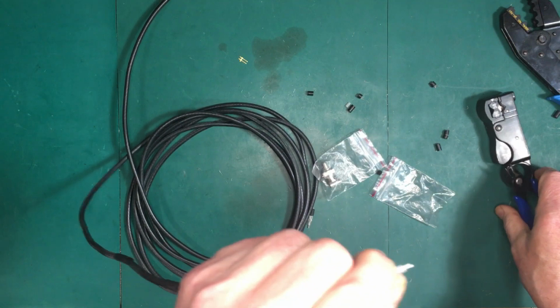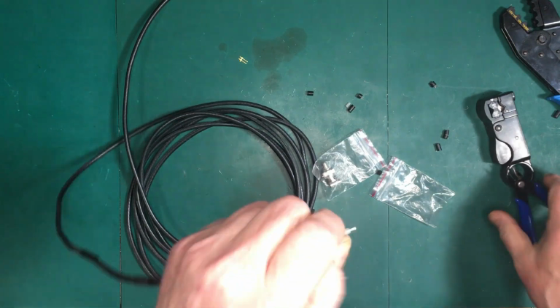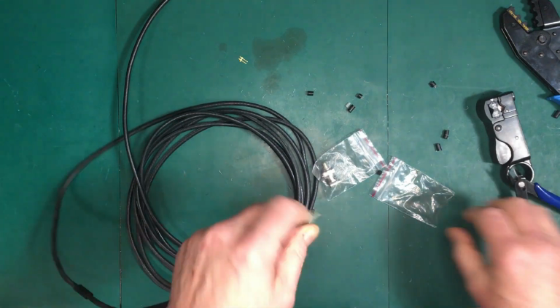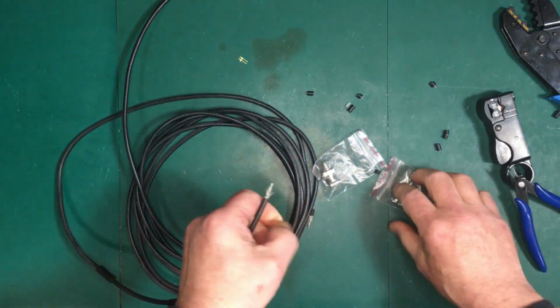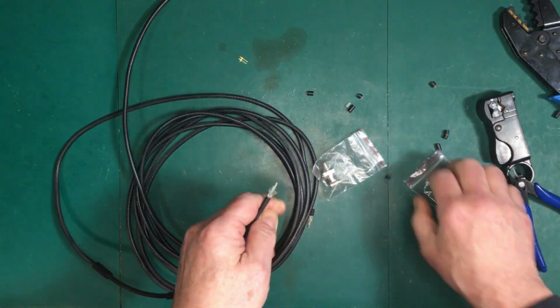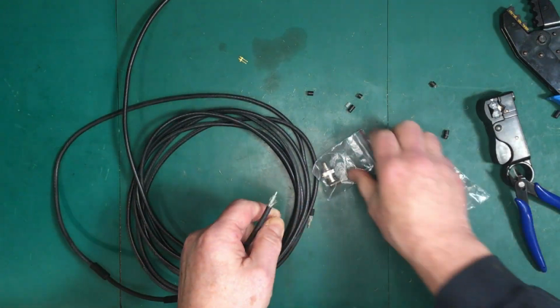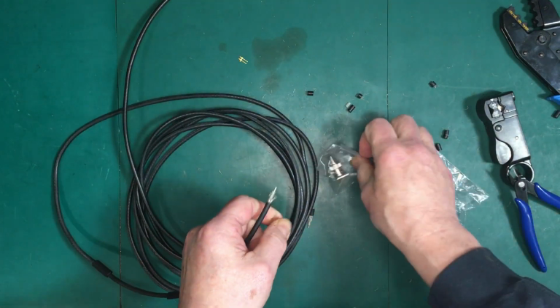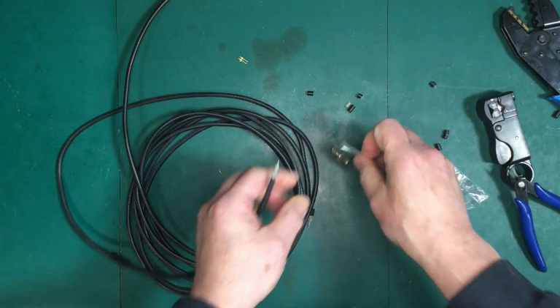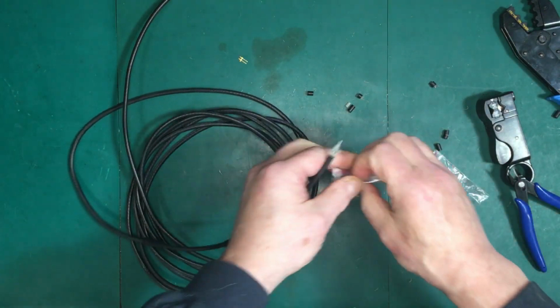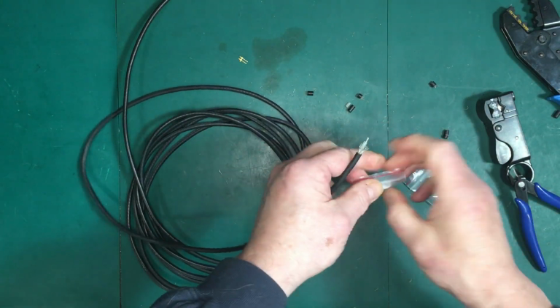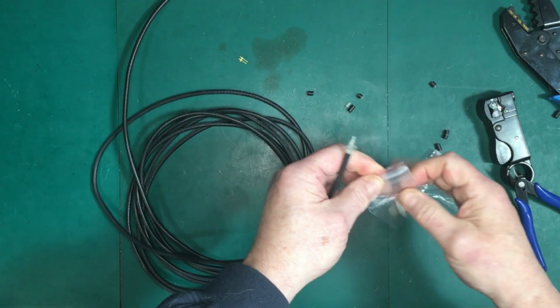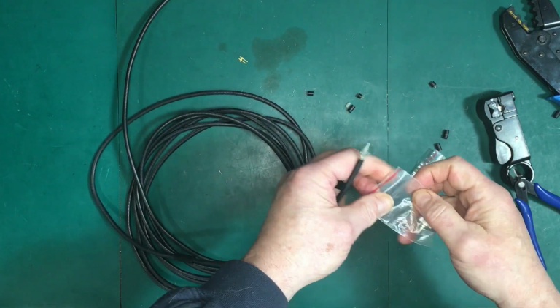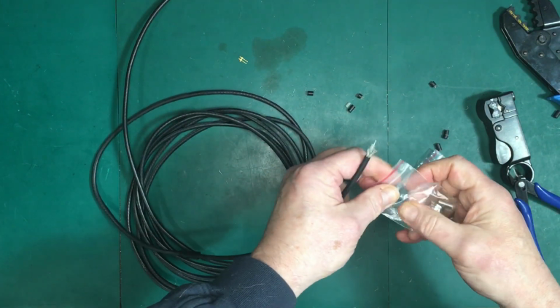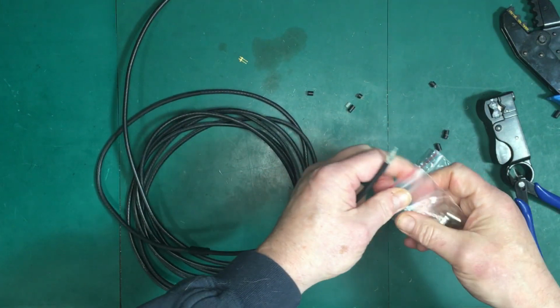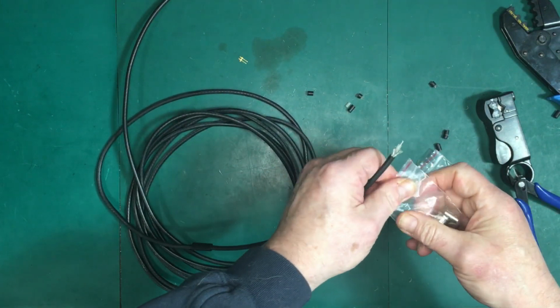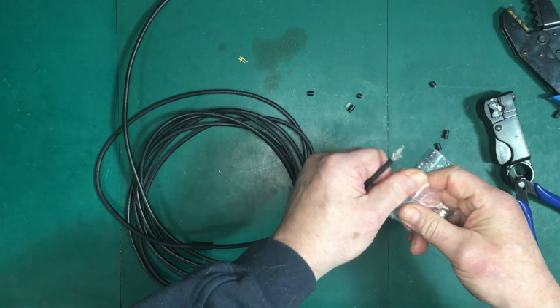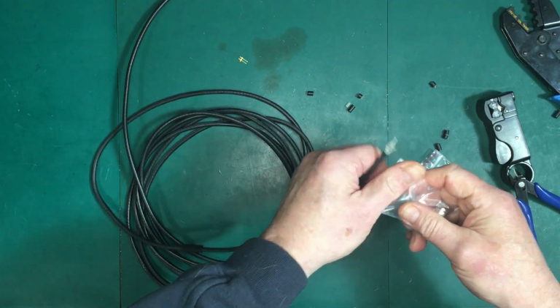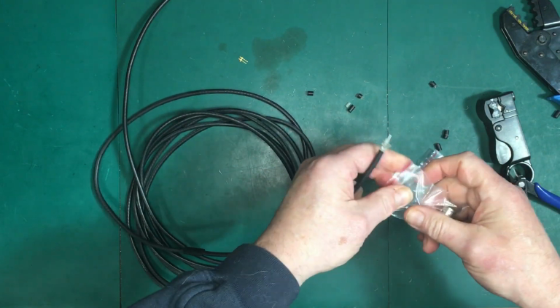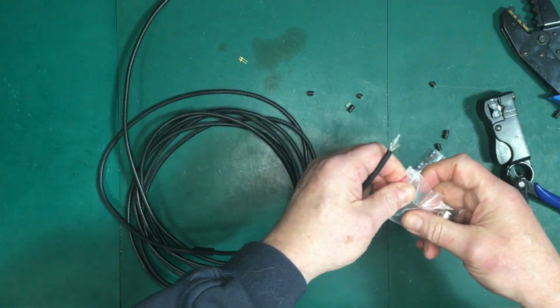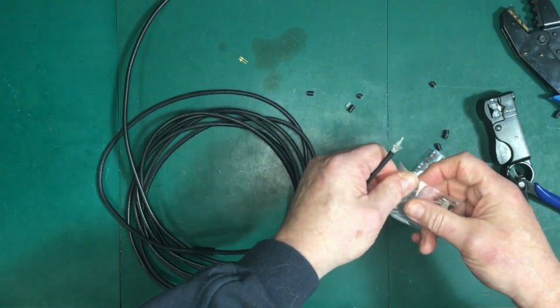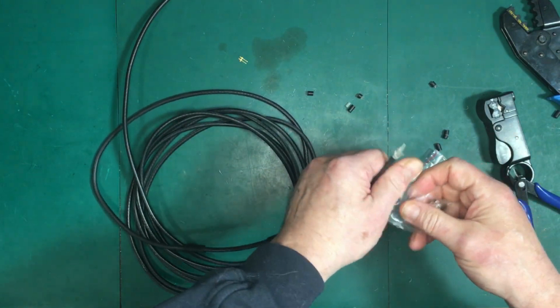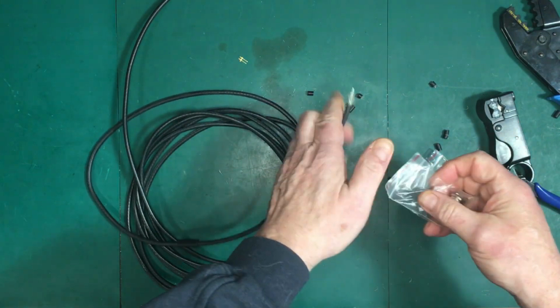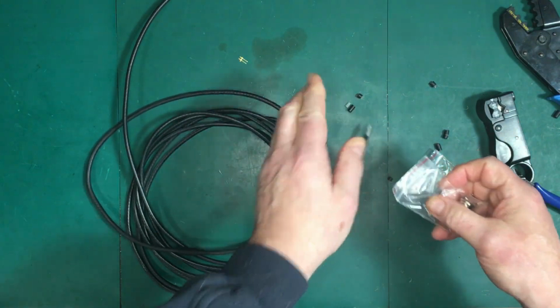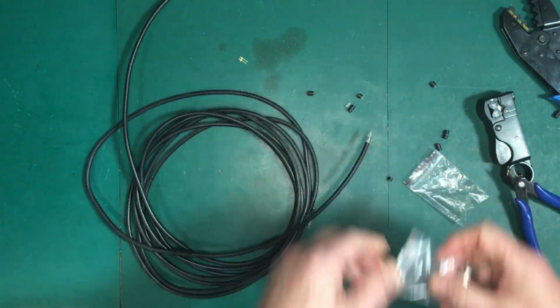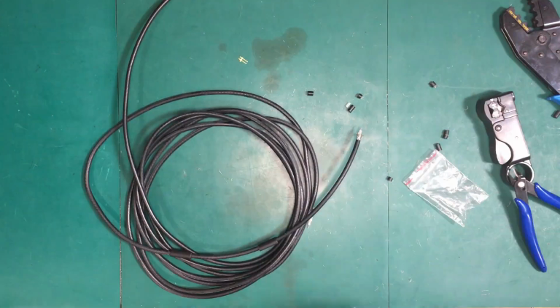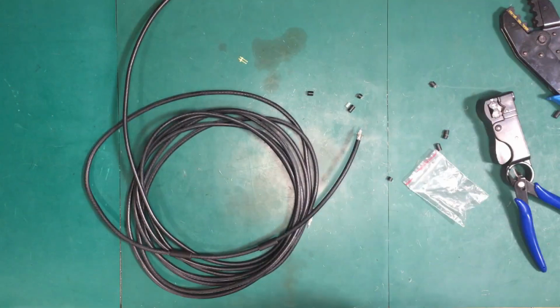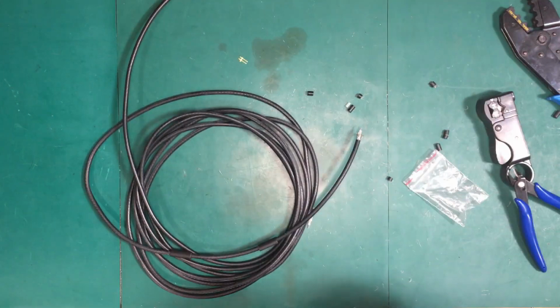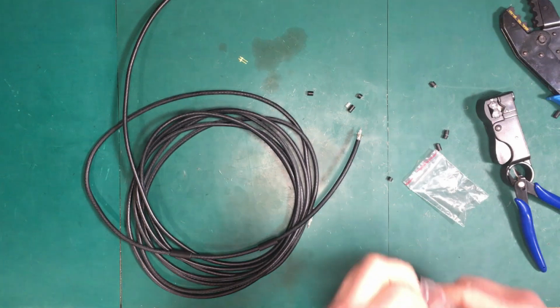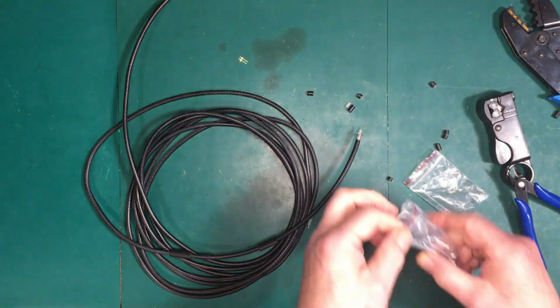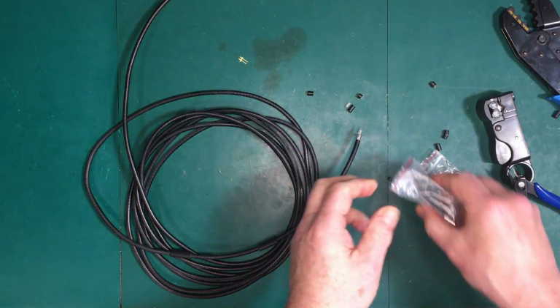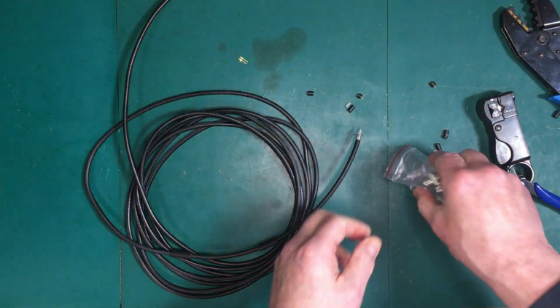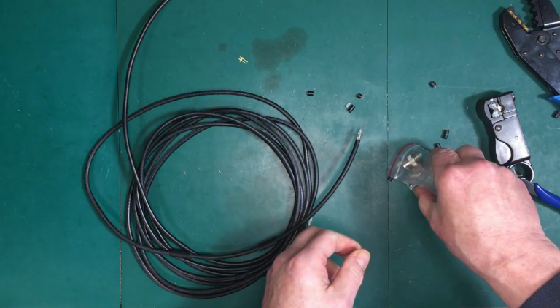All right, get this next connector on here — exactly like we did the last one.